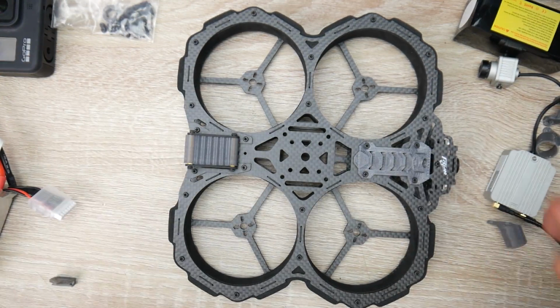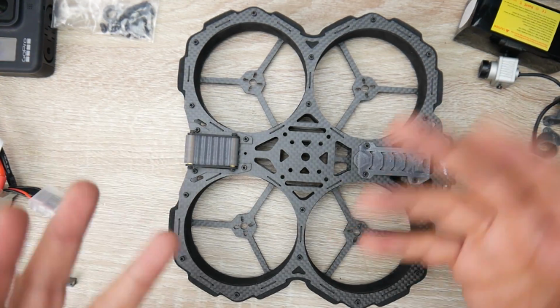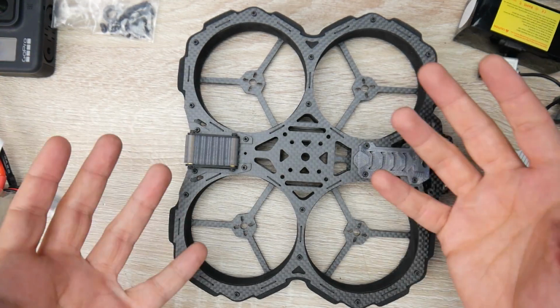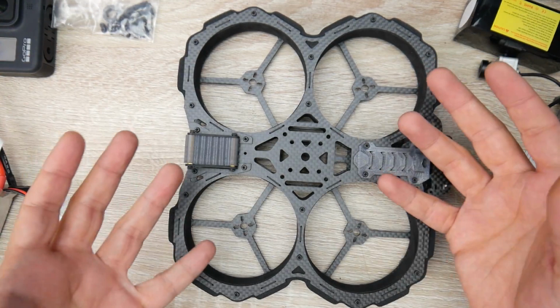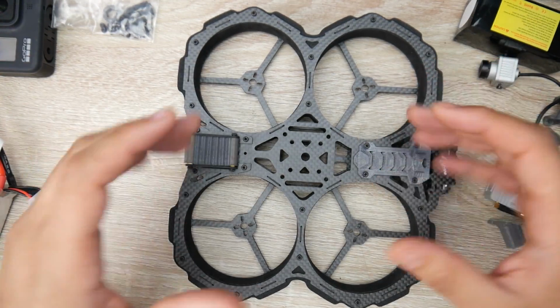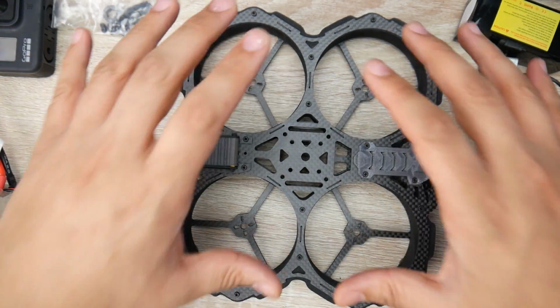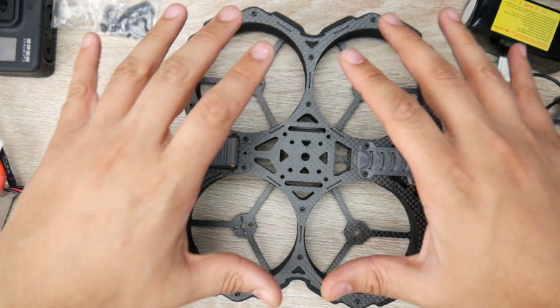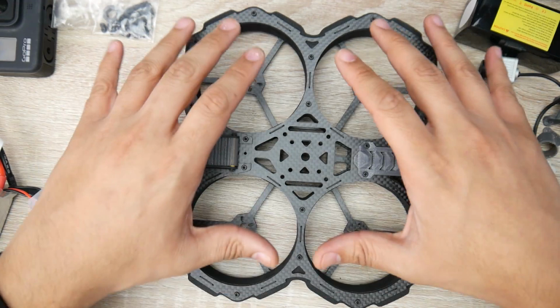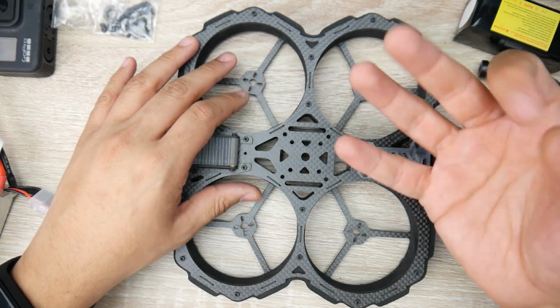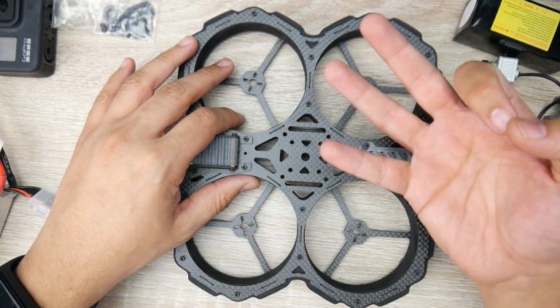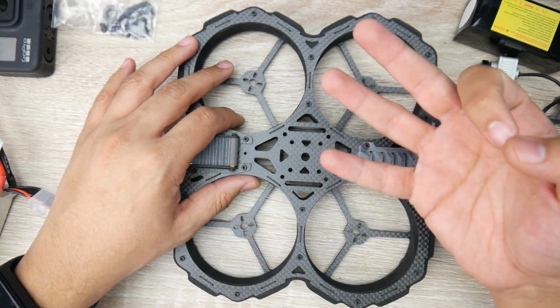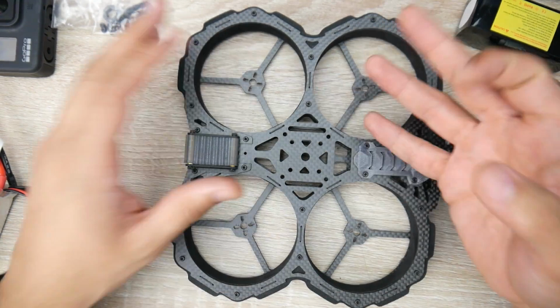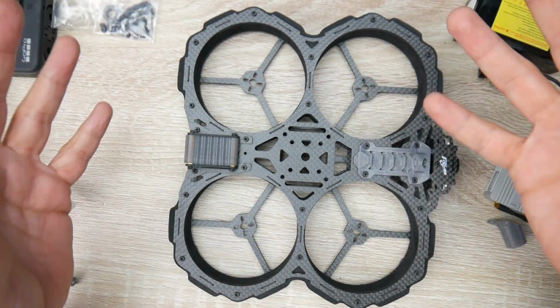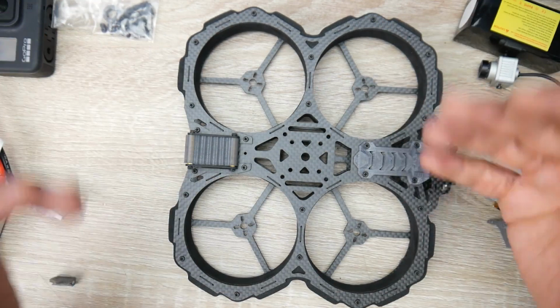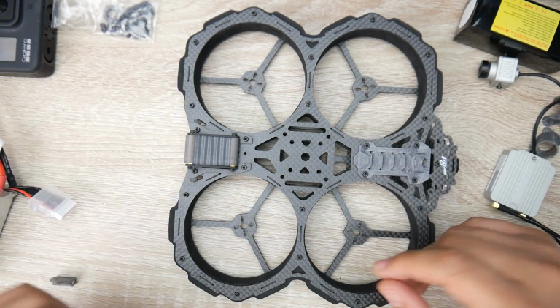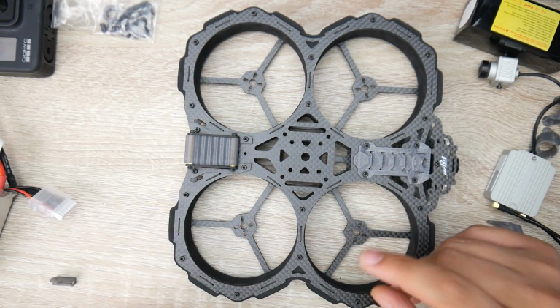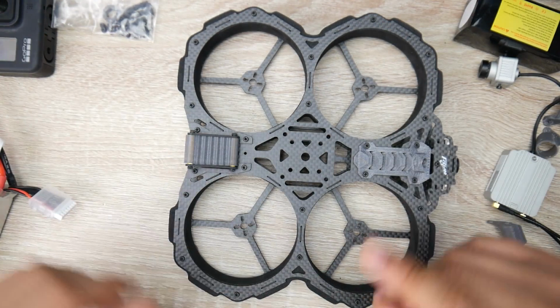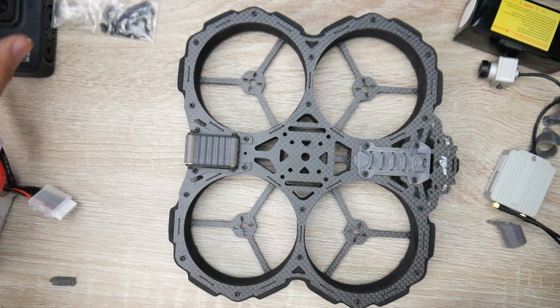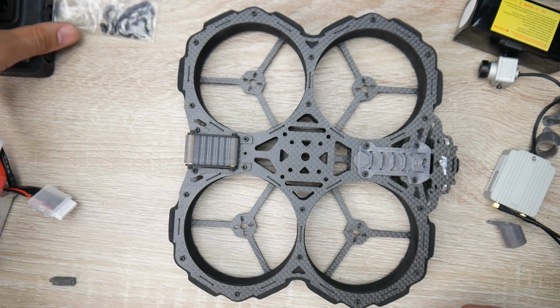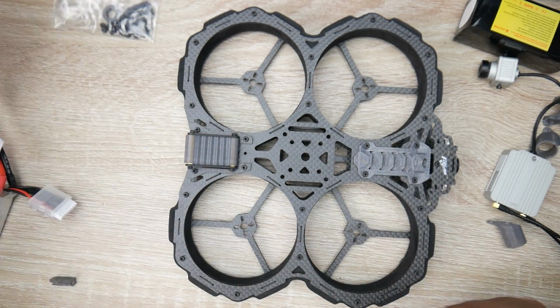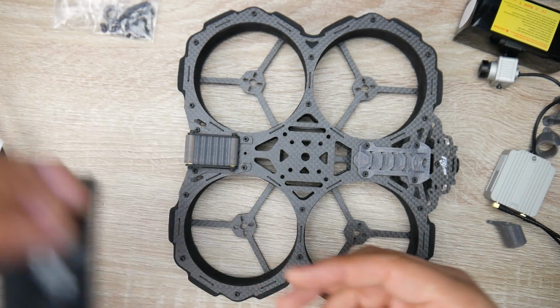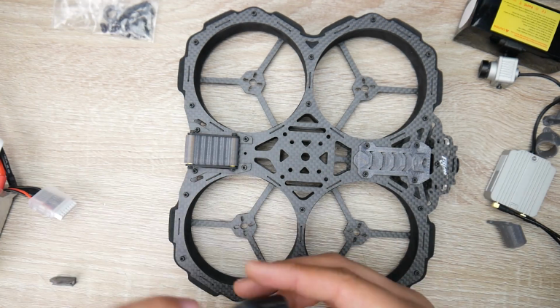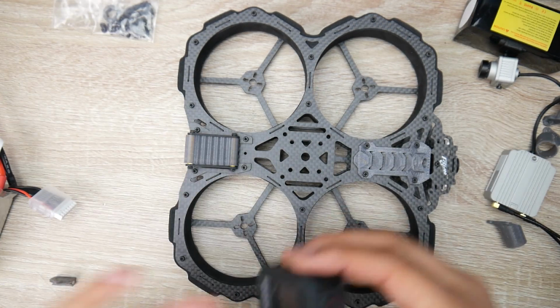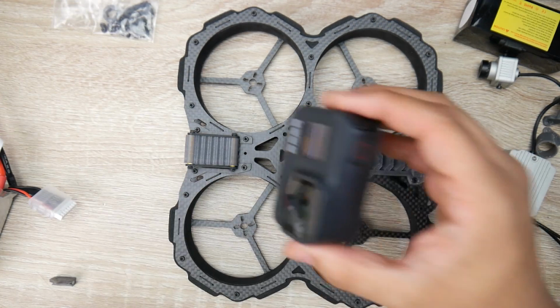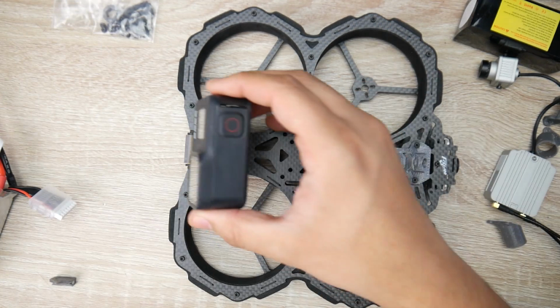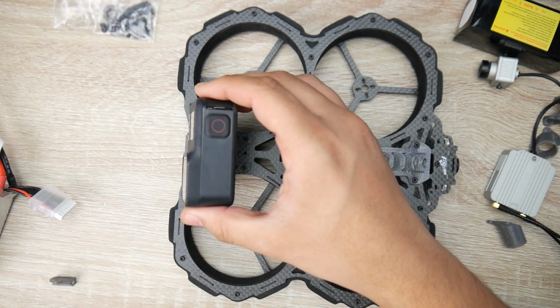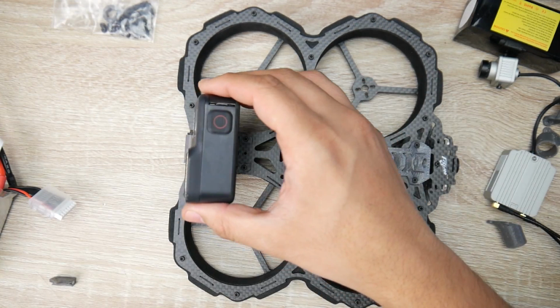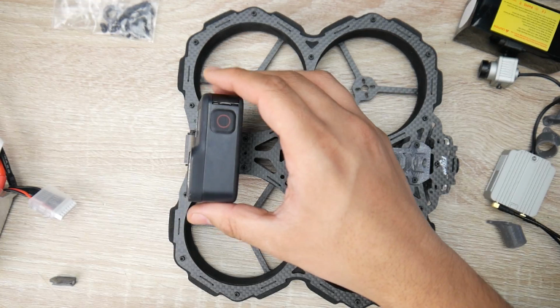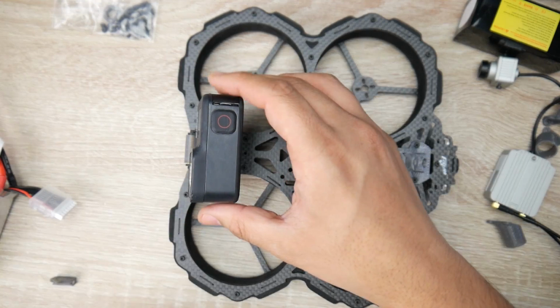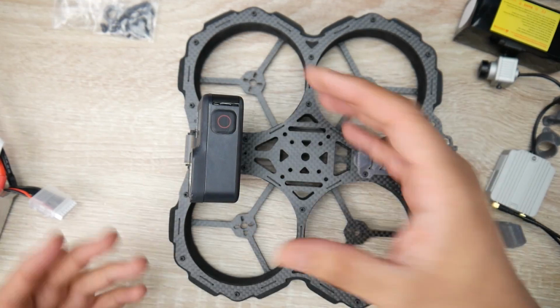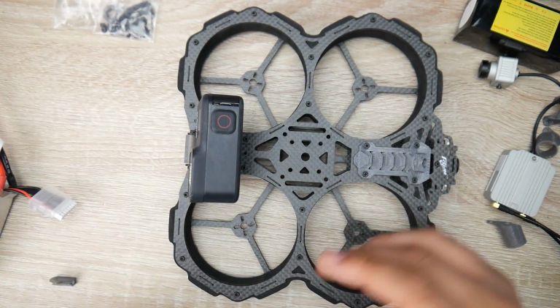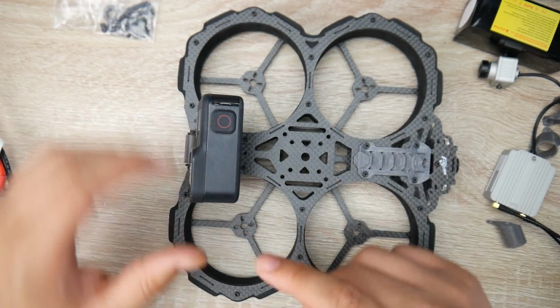This is also a three-inch quadcopter, so keep that in mind. Let's just kind of simulate how this whole stack would be set up.